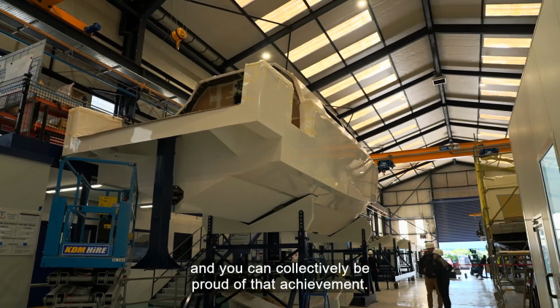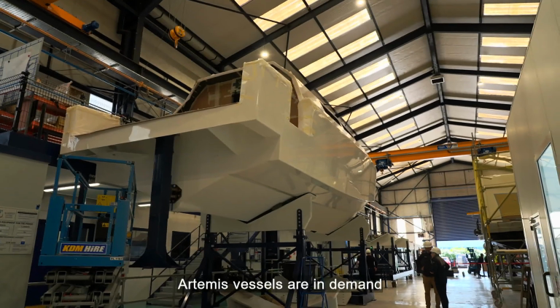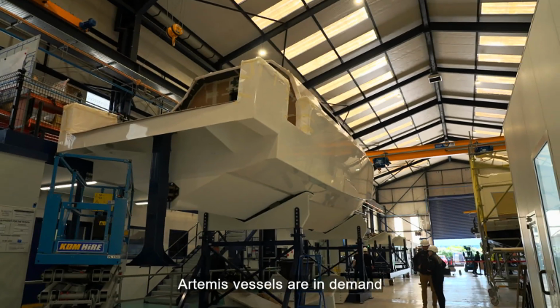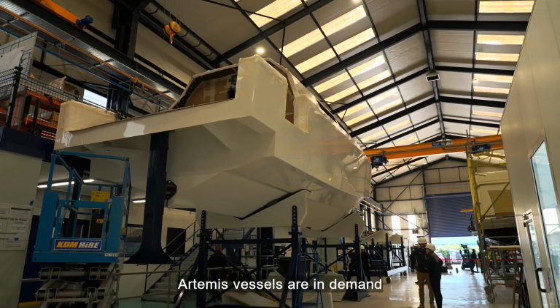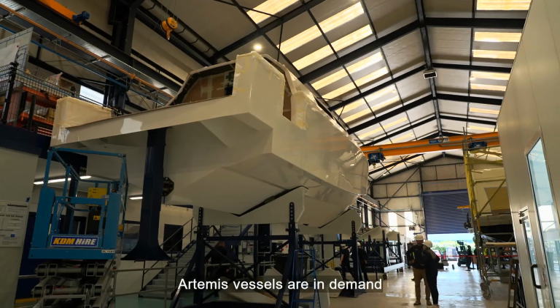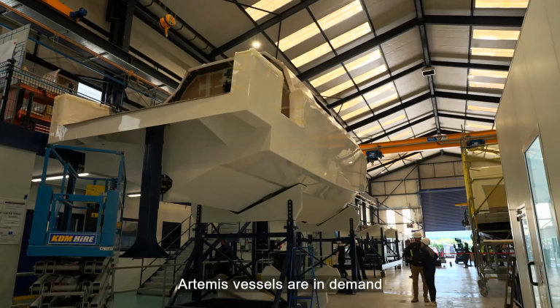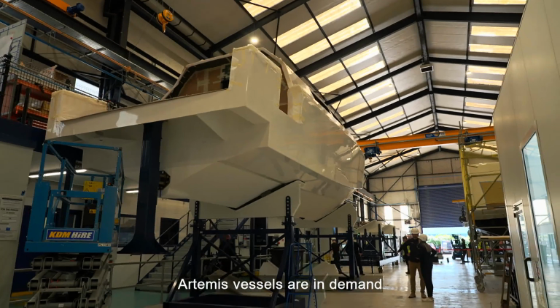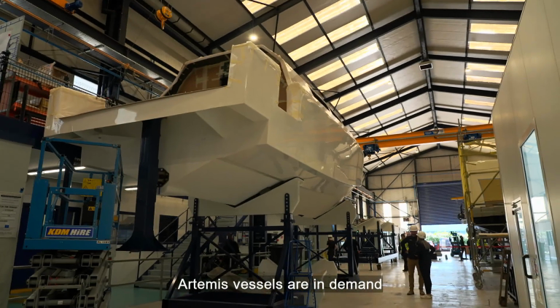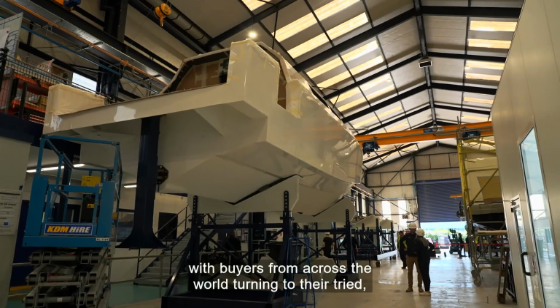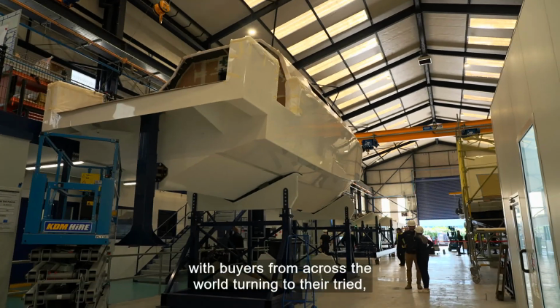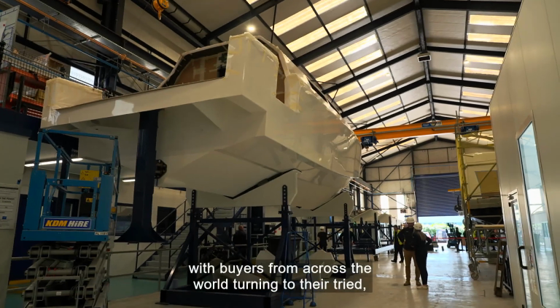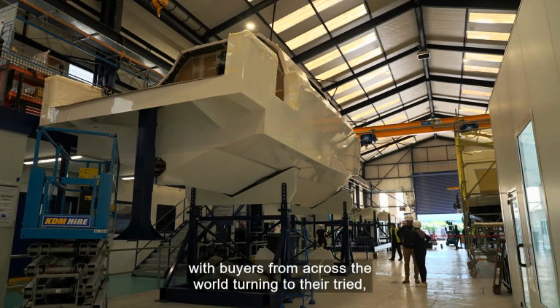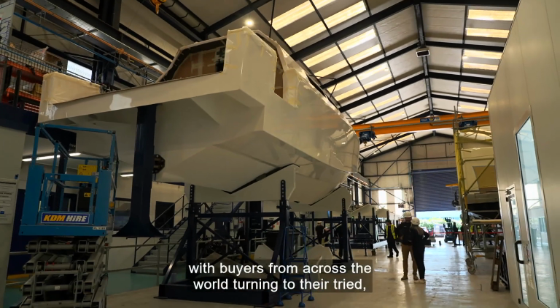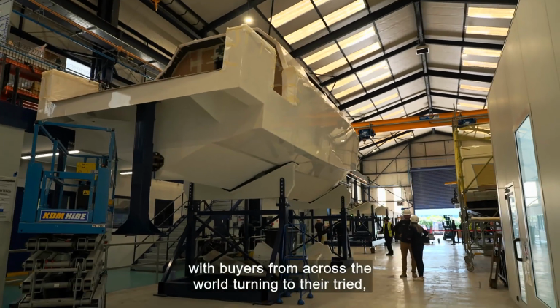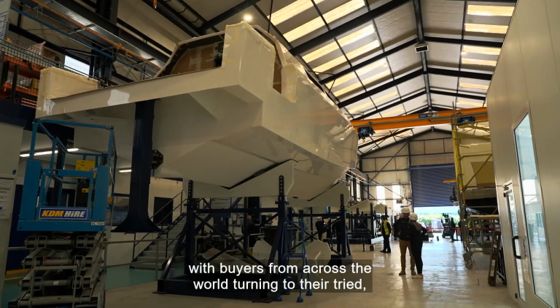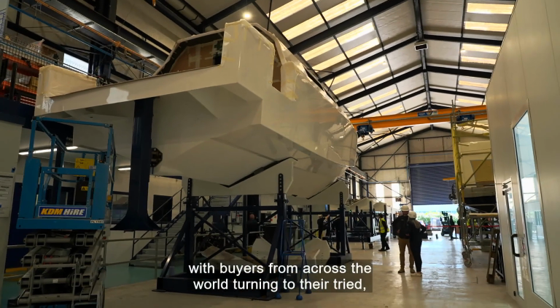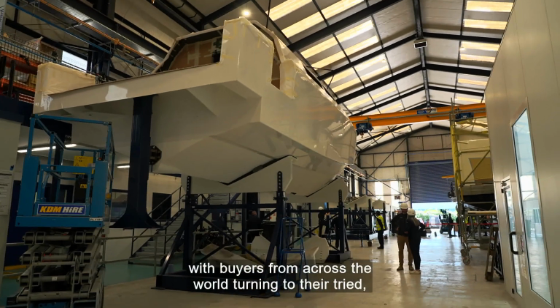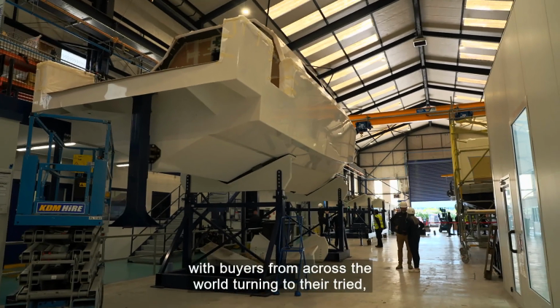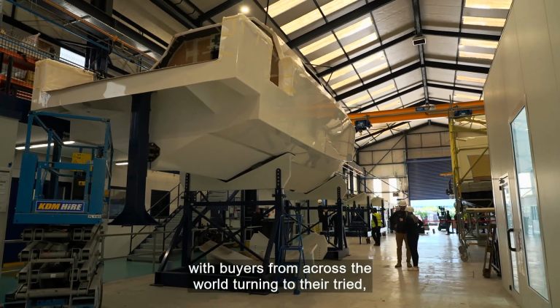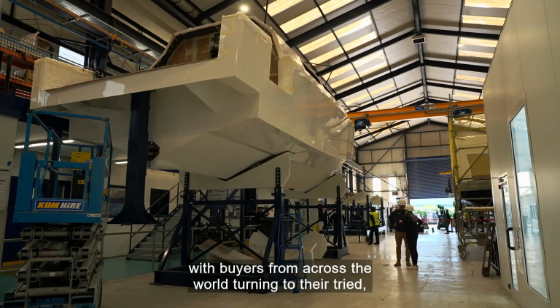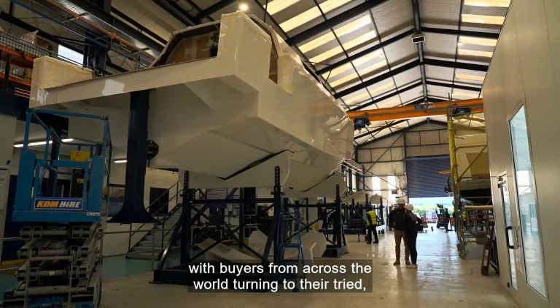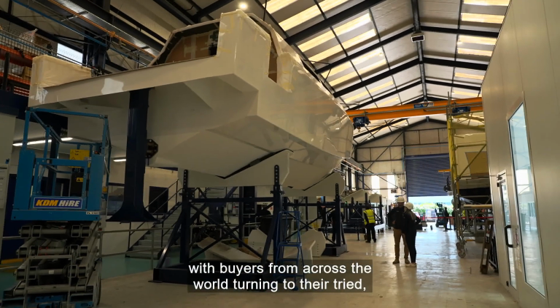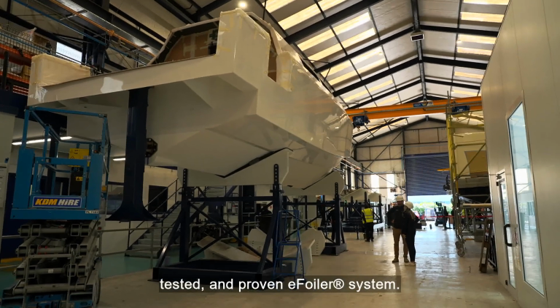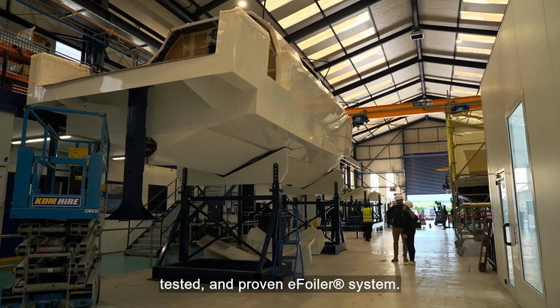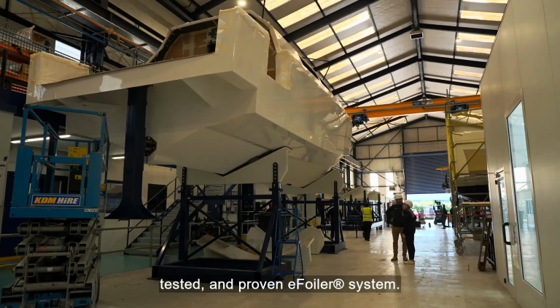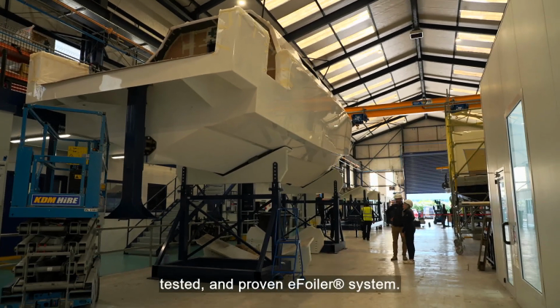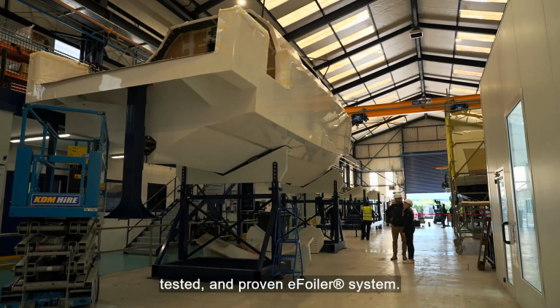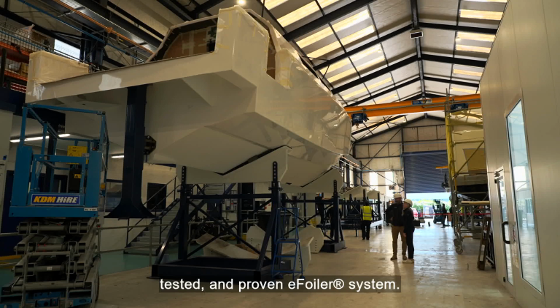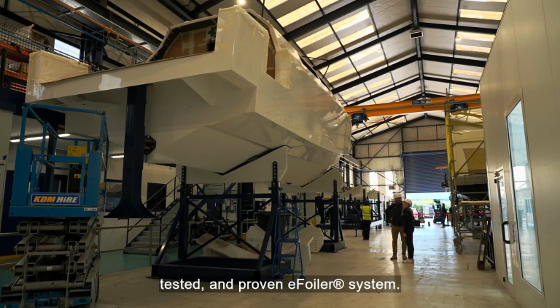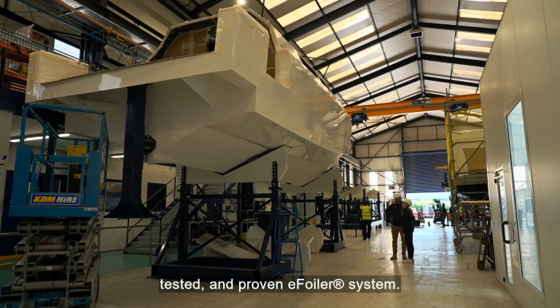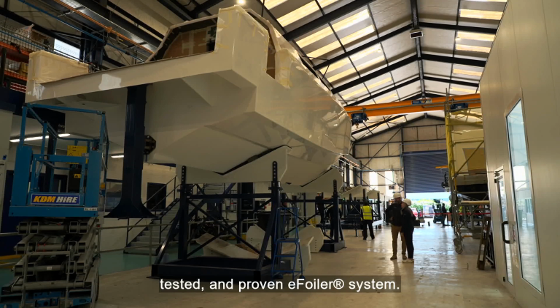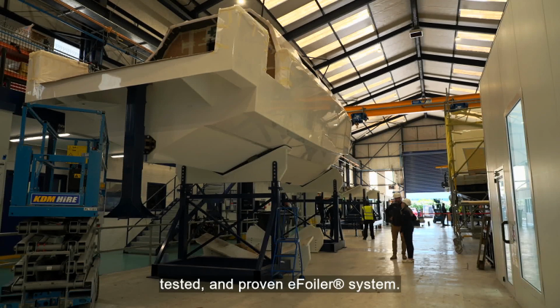Artemis vessels are in demand with buyers from across the world, turning to their tried, tested and proven e-foiler system.